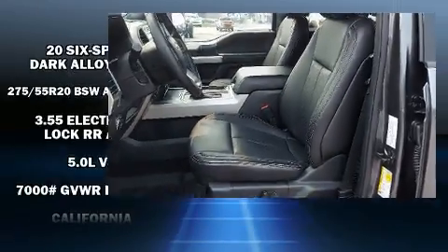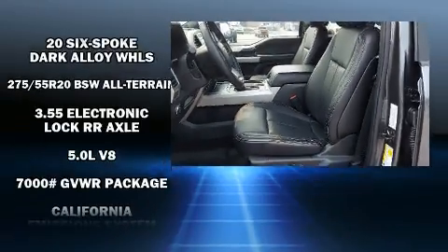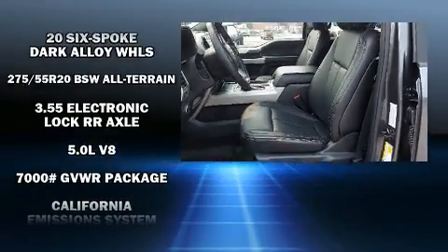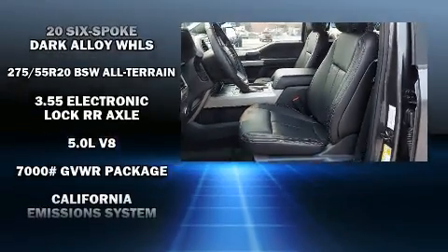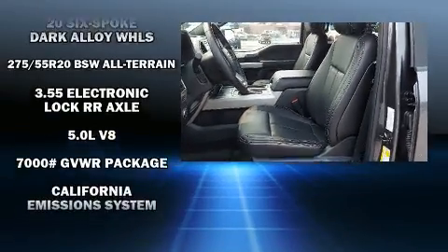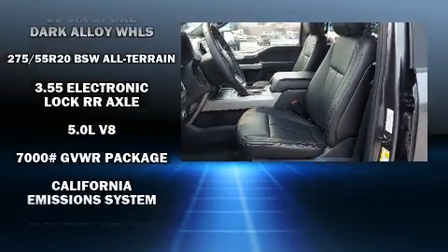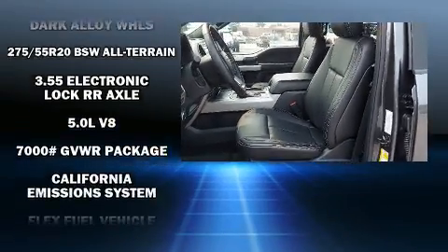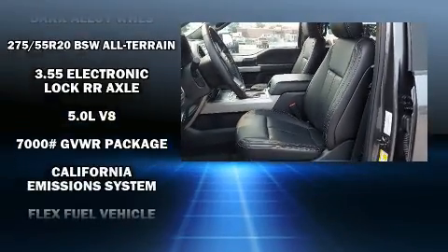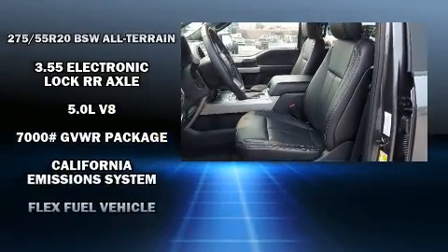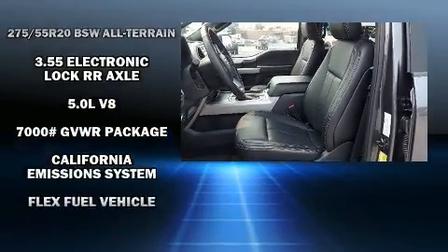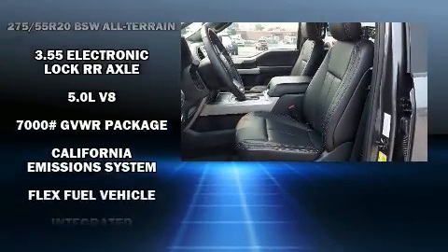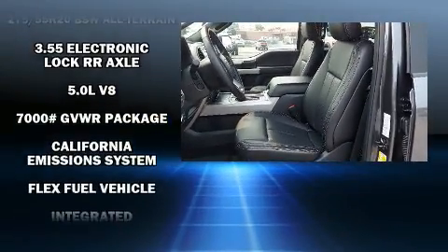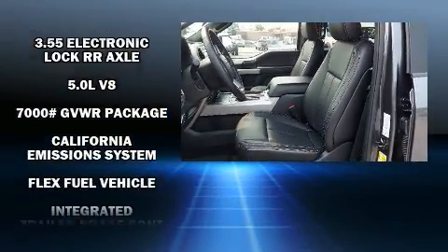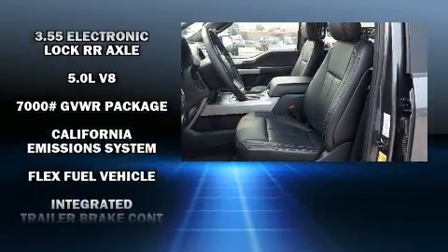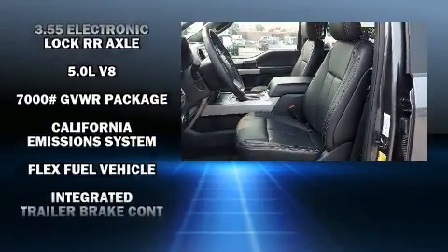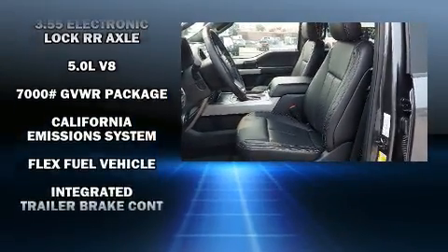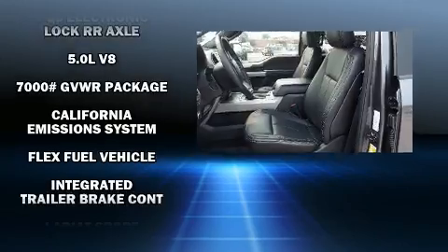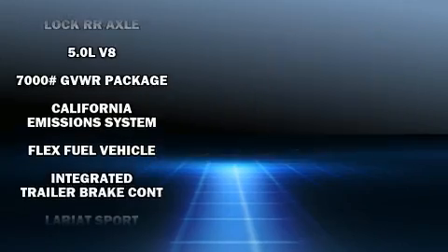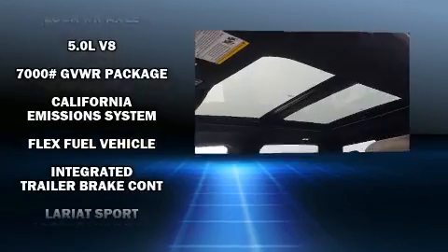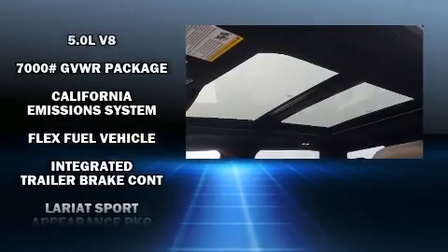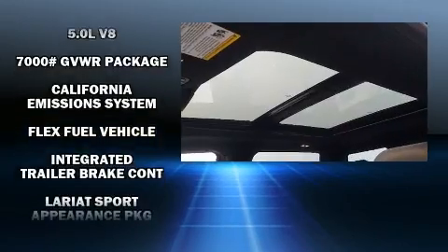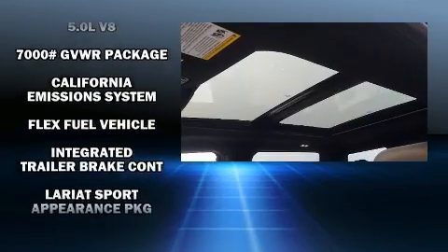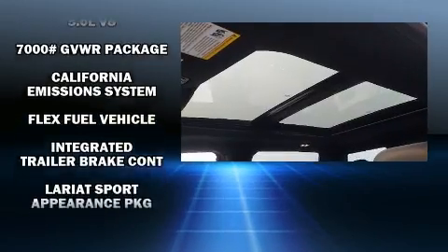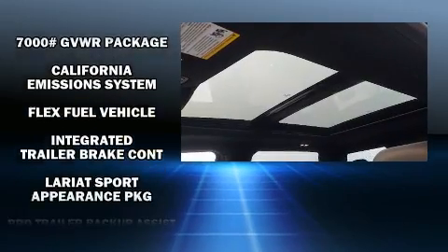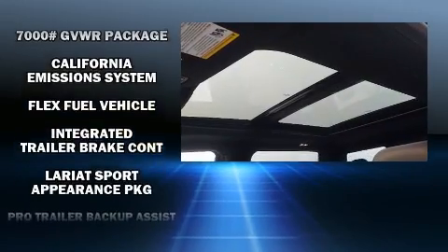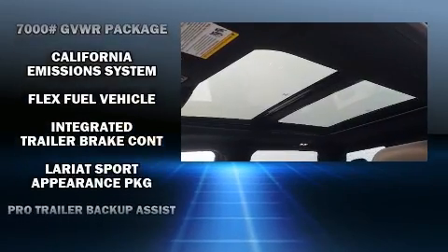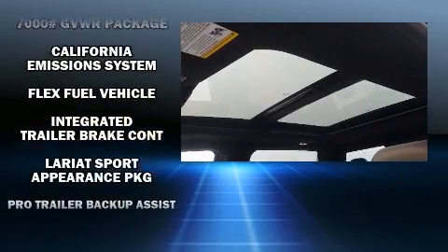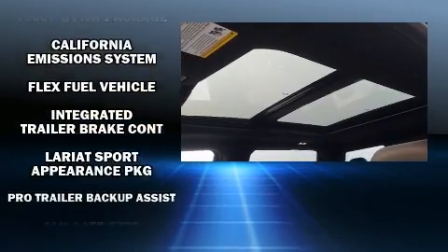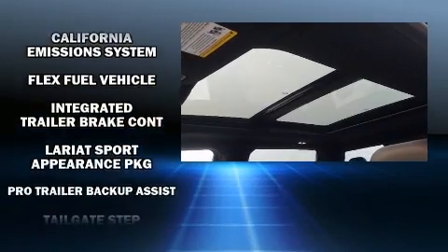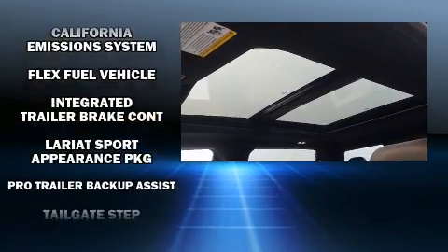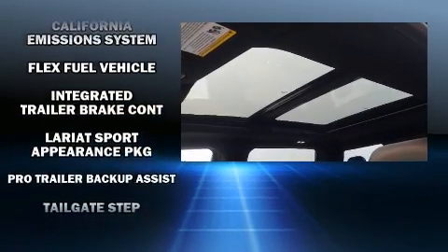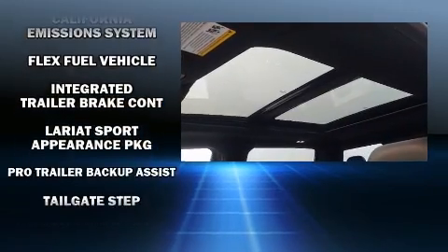This vehicle has achieved certified pre-owned status by passing Ford's rigorous certification process.